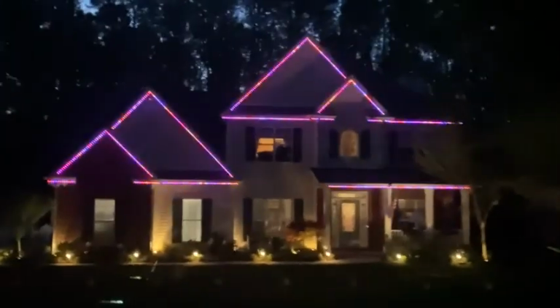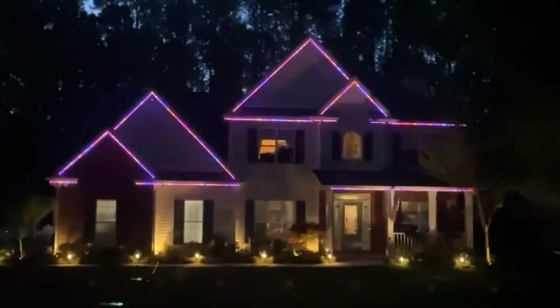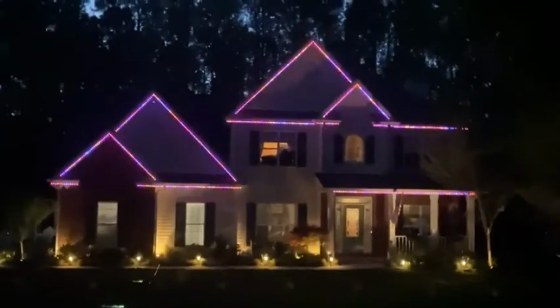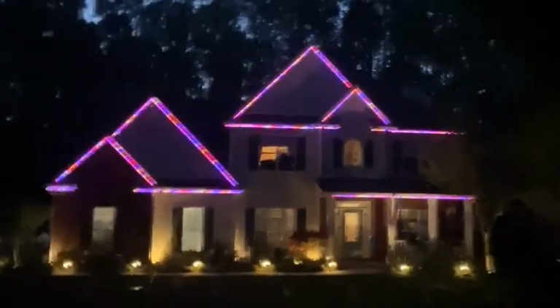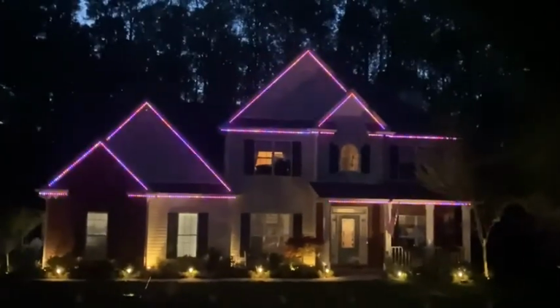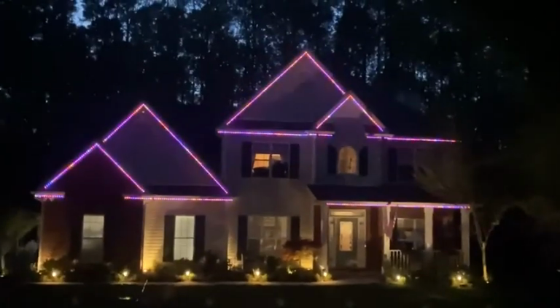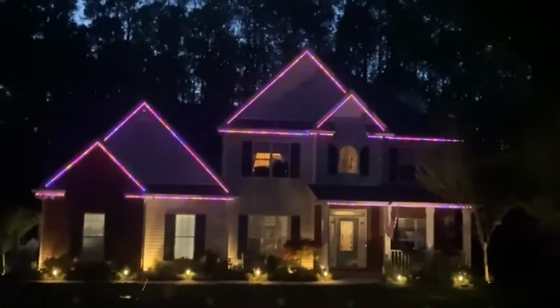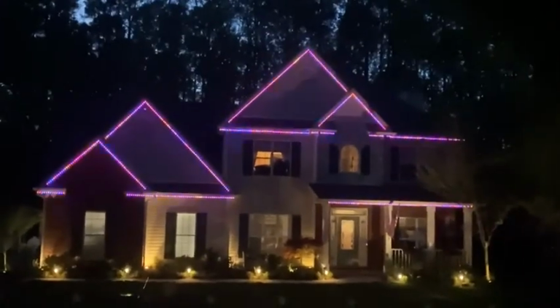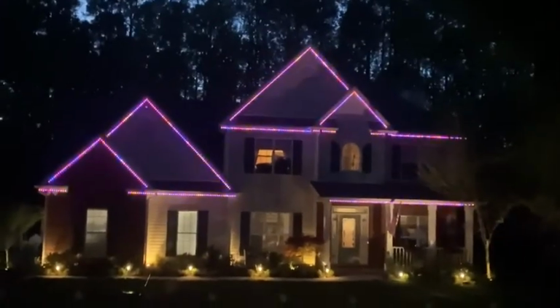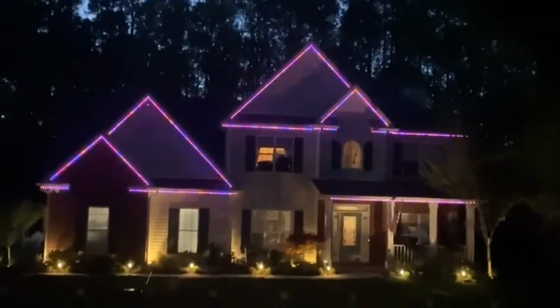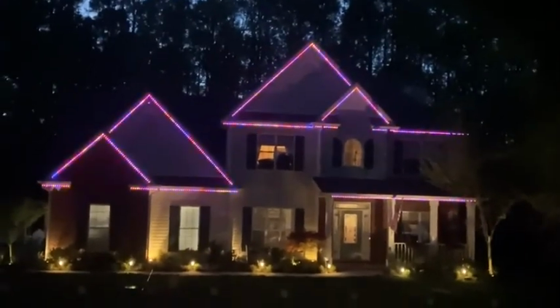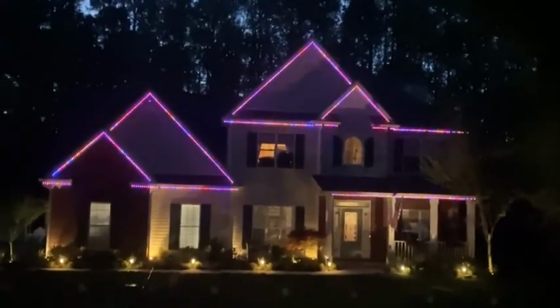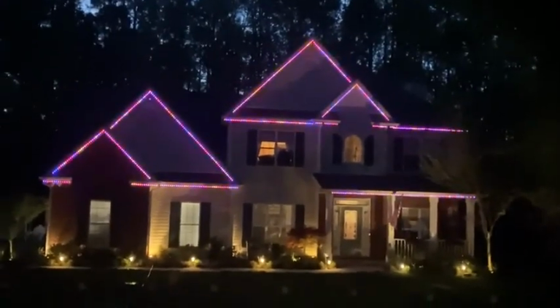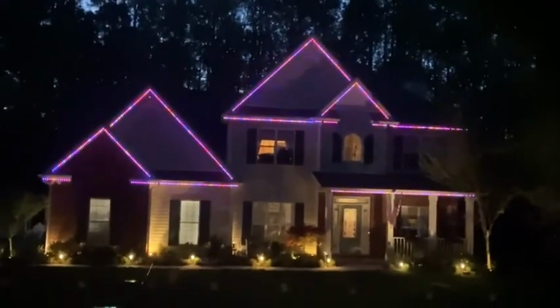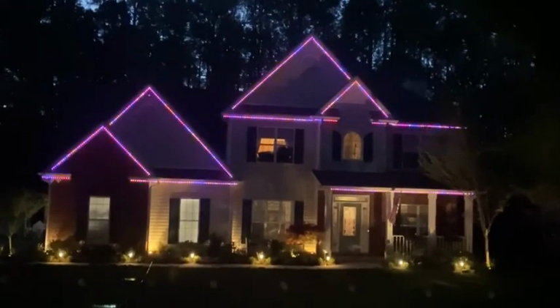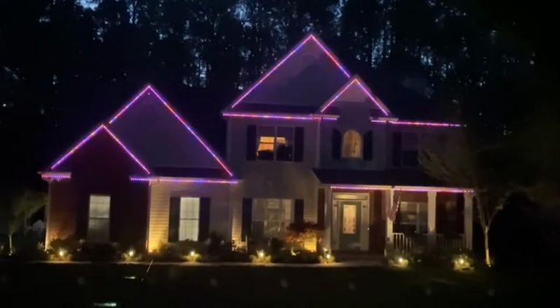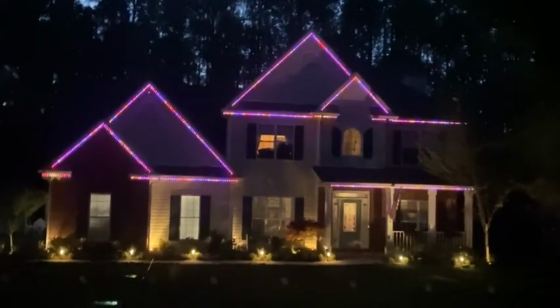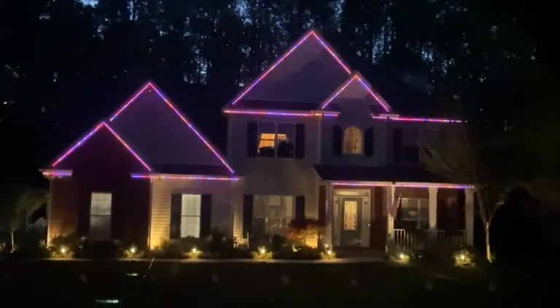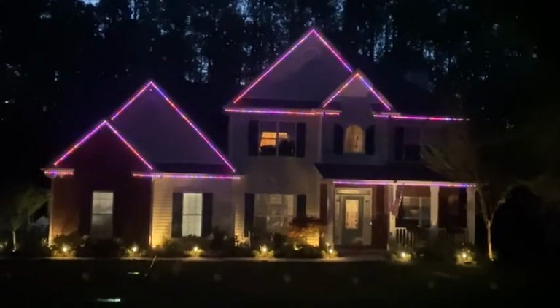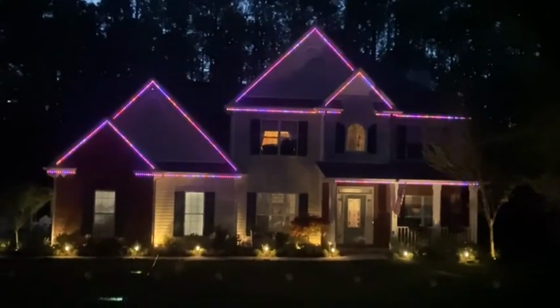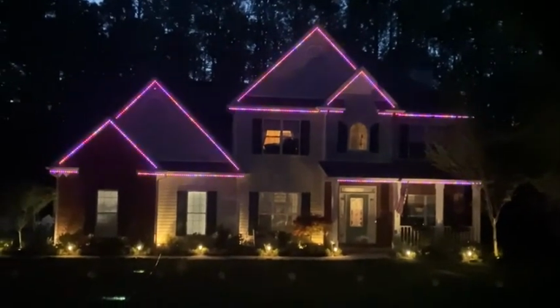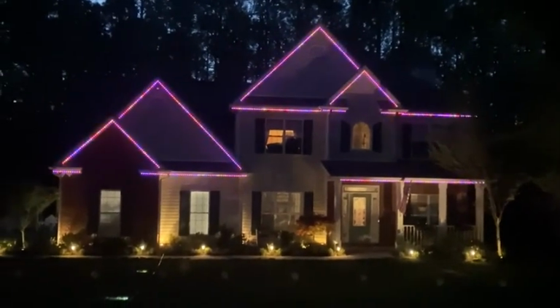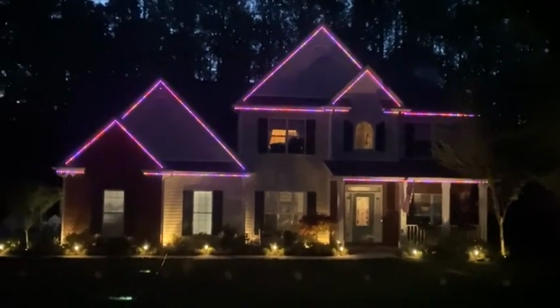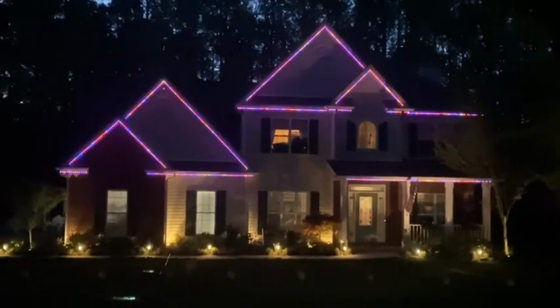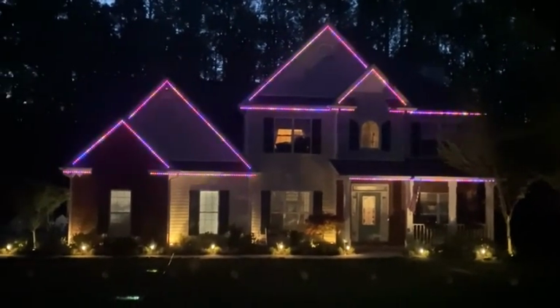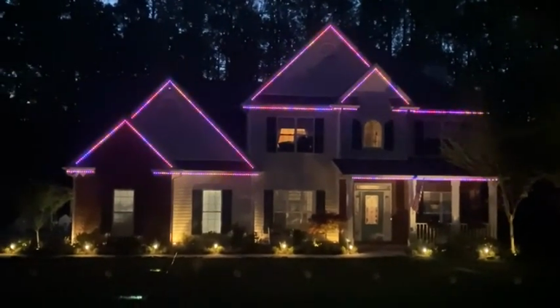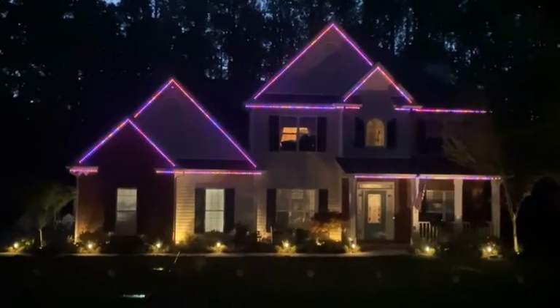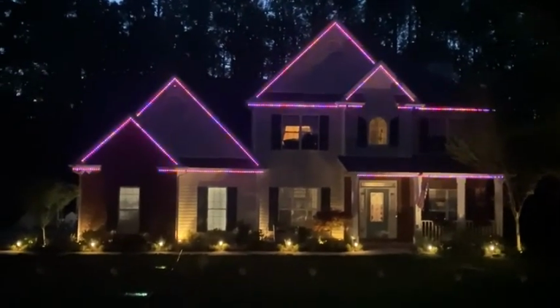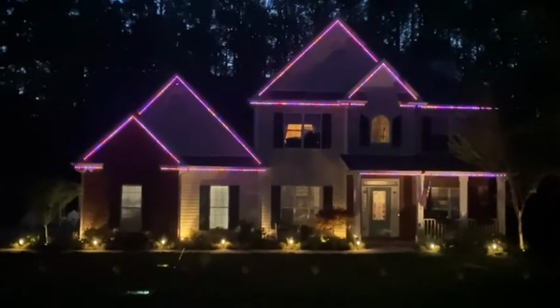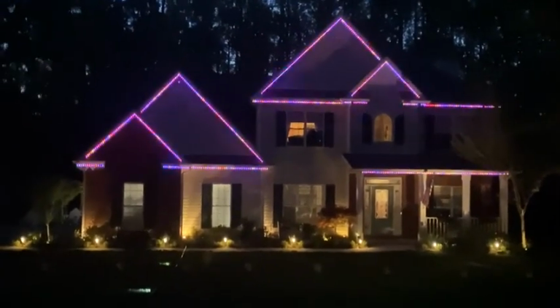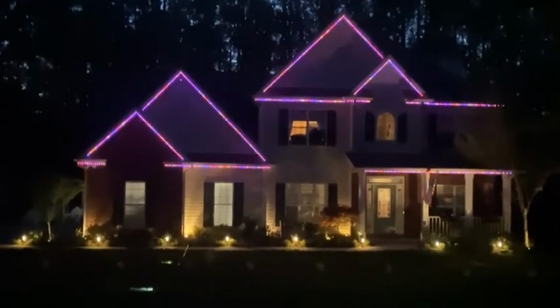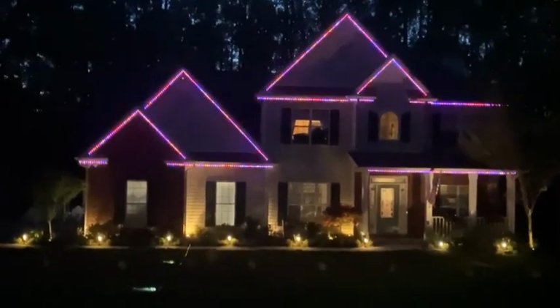This is what 80 feet with 3-inch spacing looks like. It's about 8:50 here in Atlanta — it's not completely dark, but I think you get the idea.